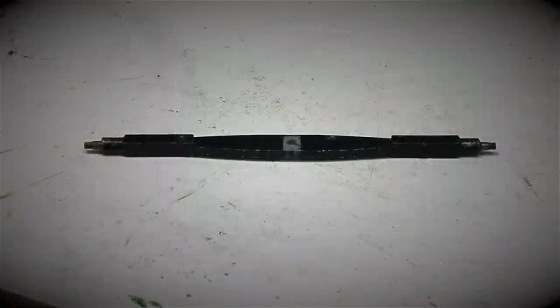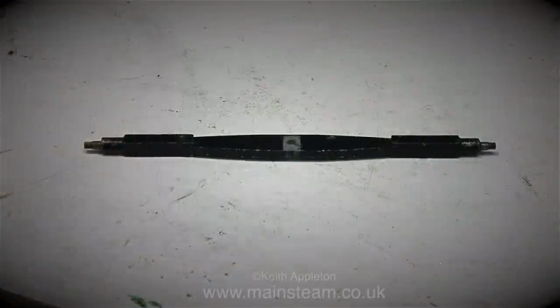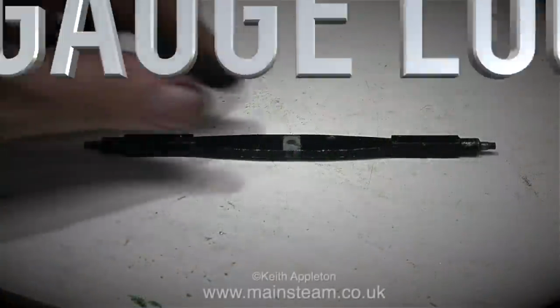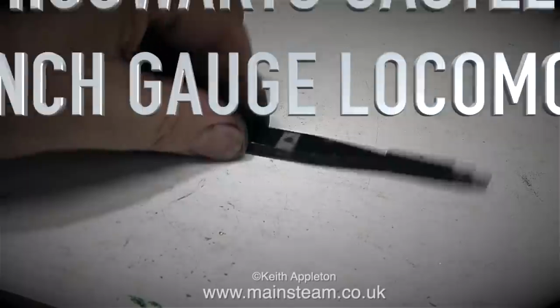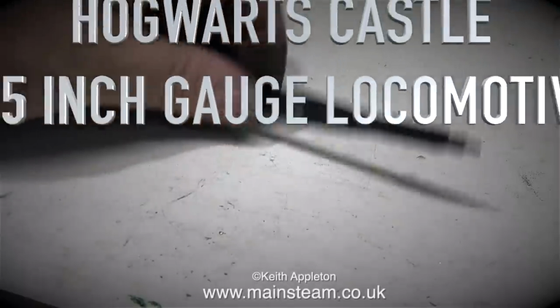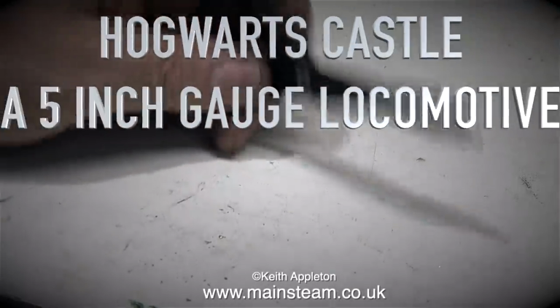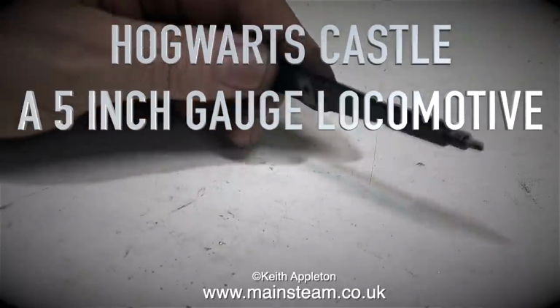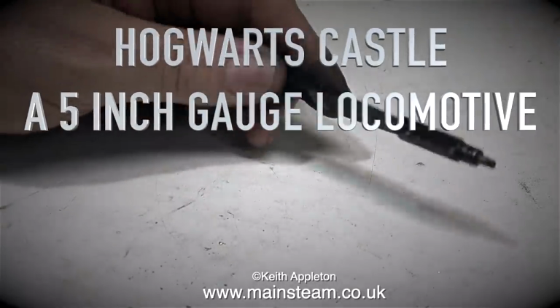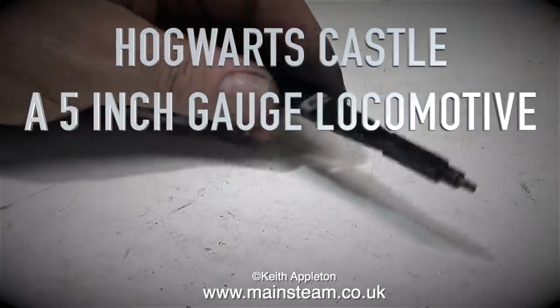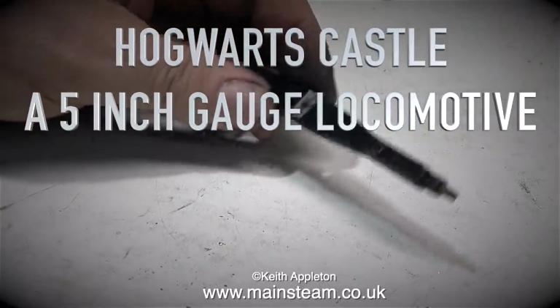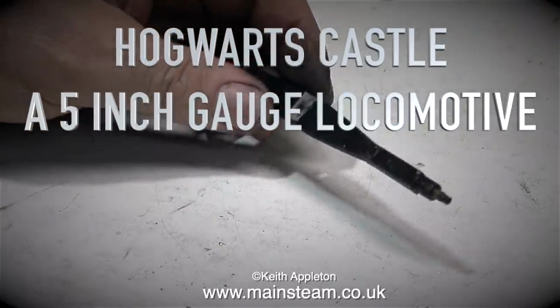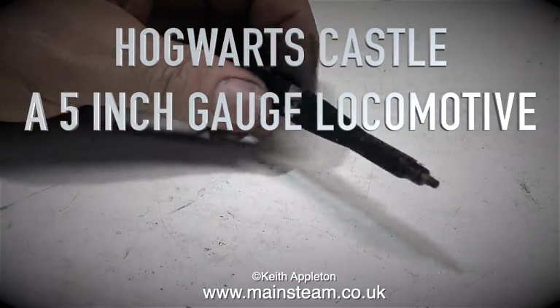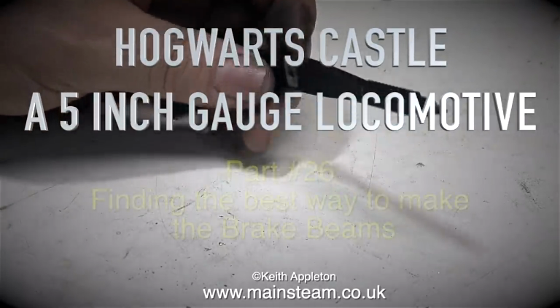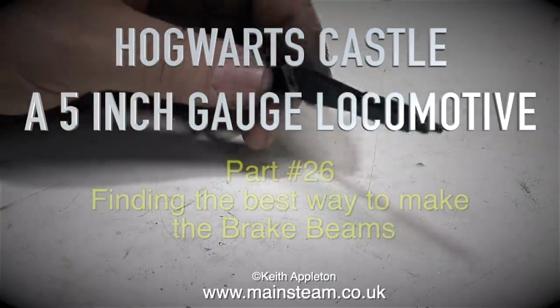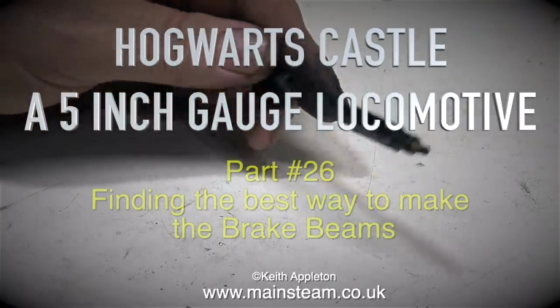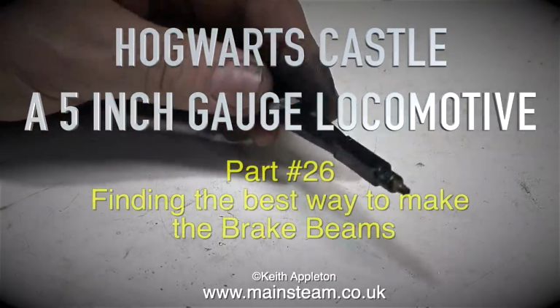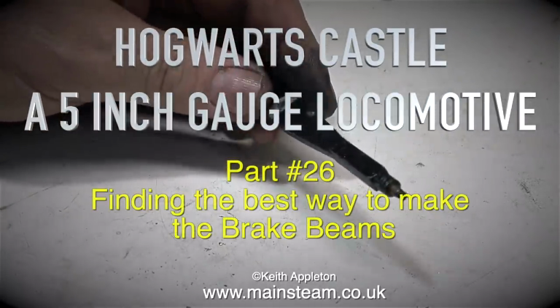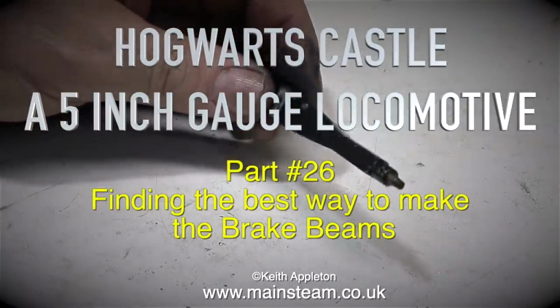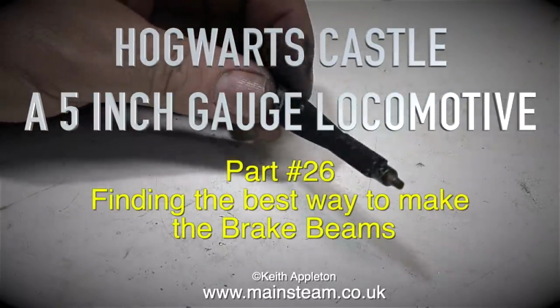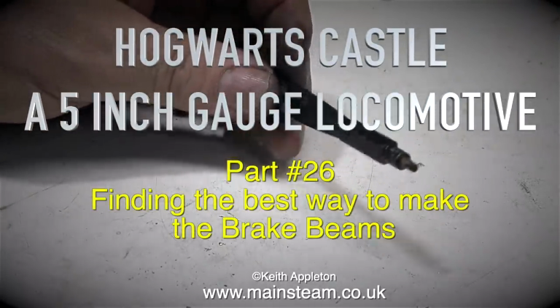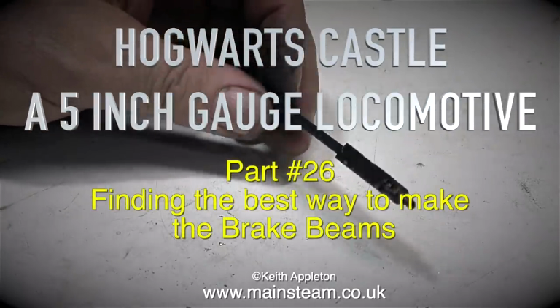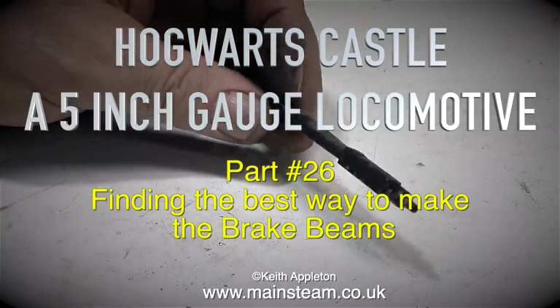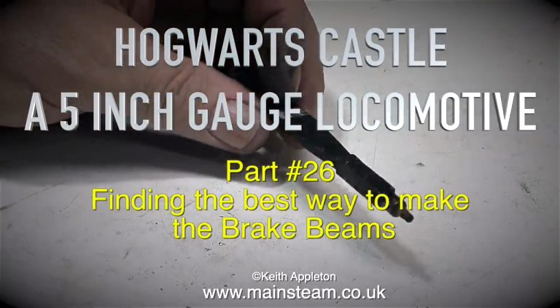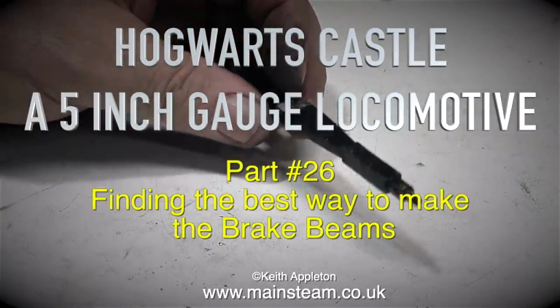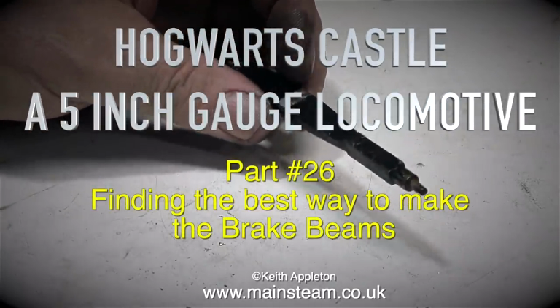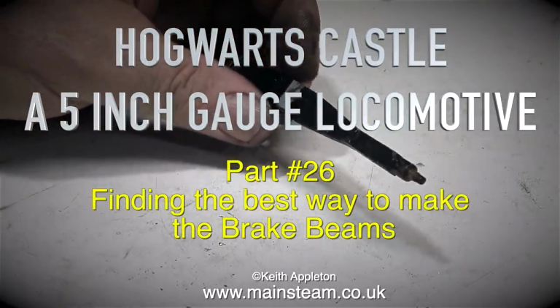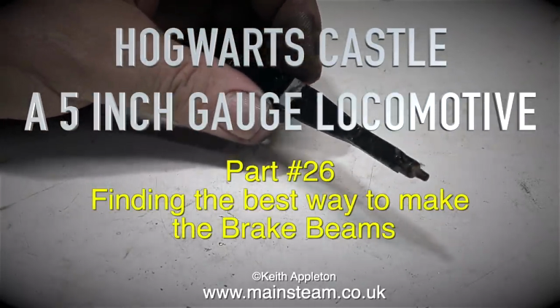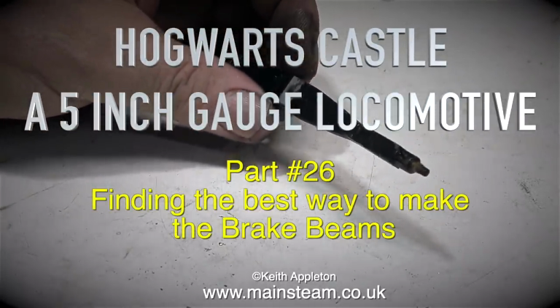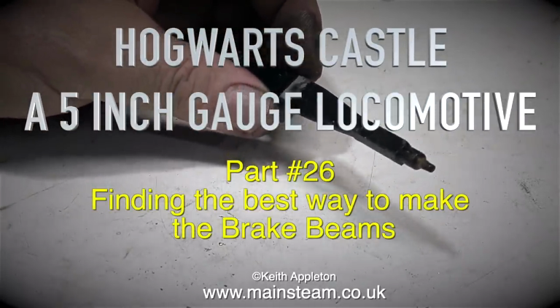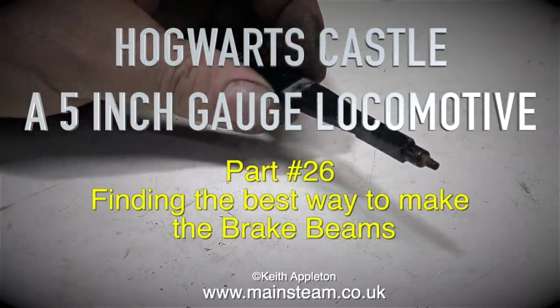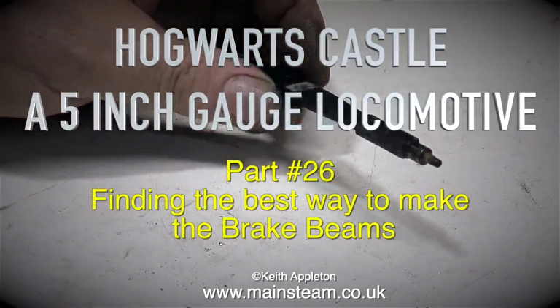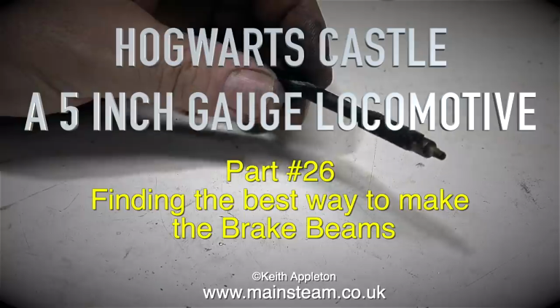Hogwarts Castle, a 5-inch gauge locomotive, part 26: finding the best way to make the brake beams.